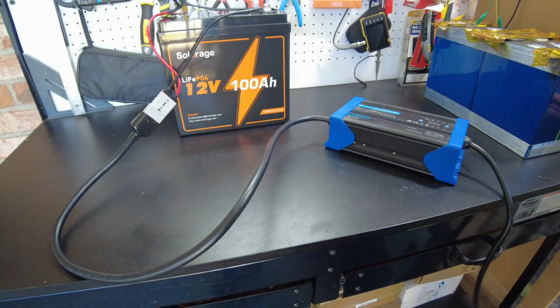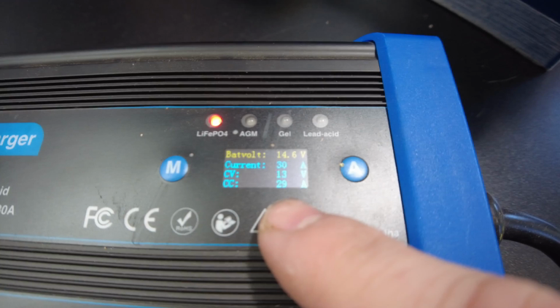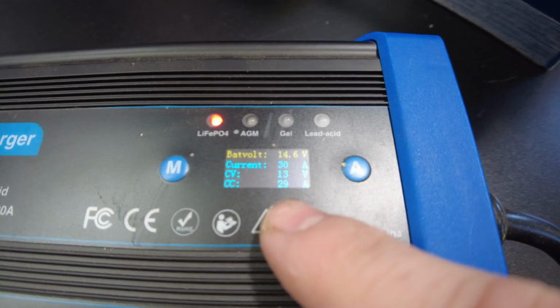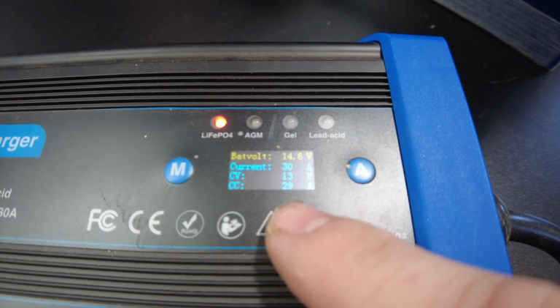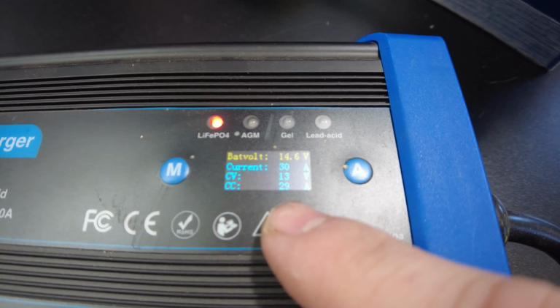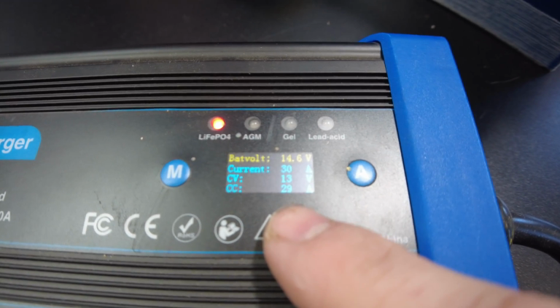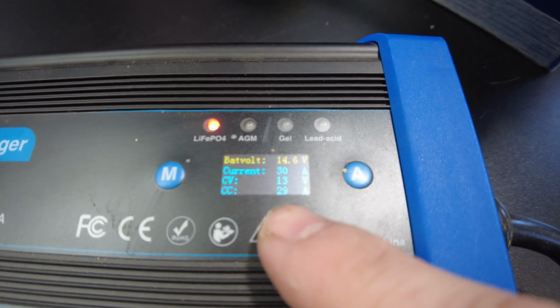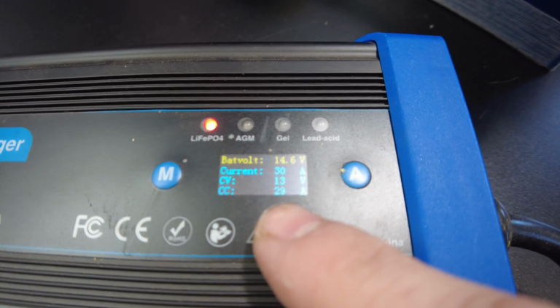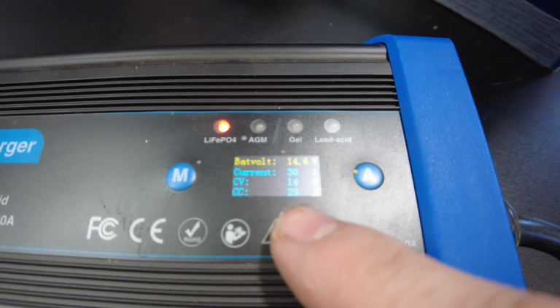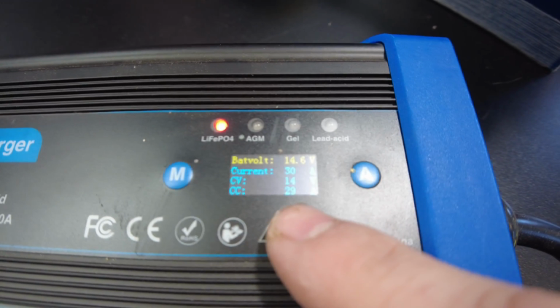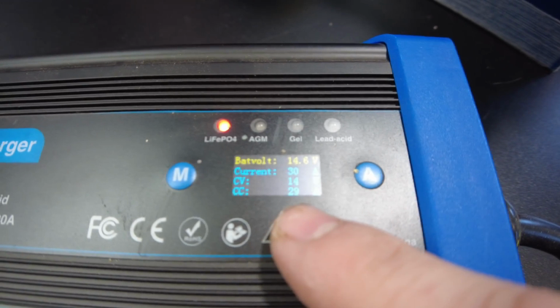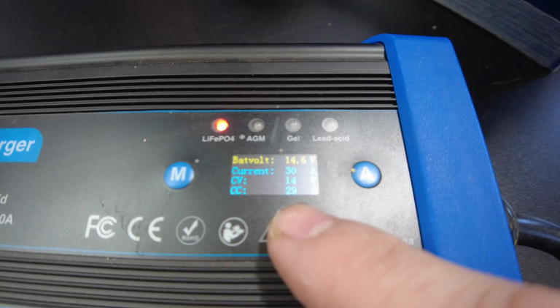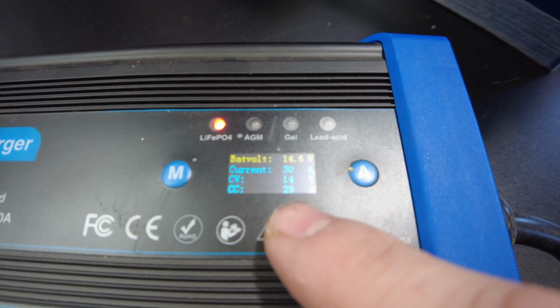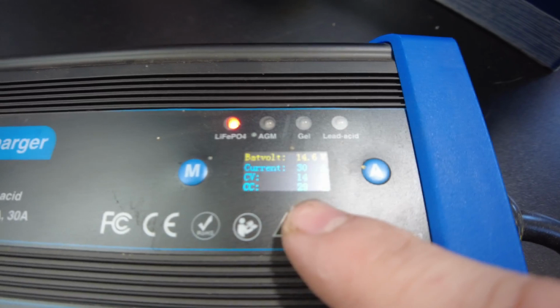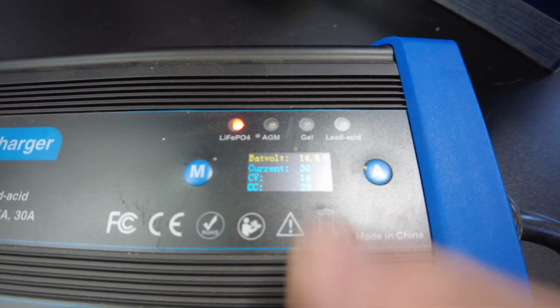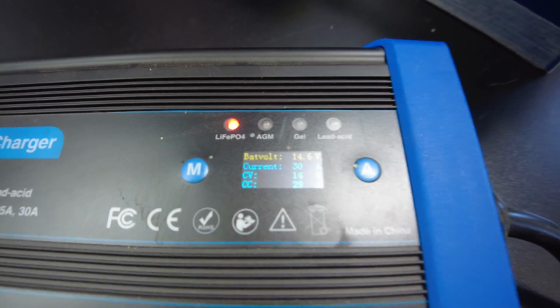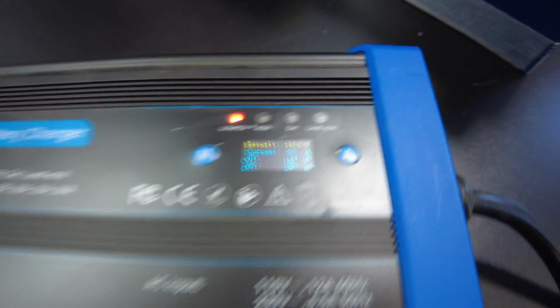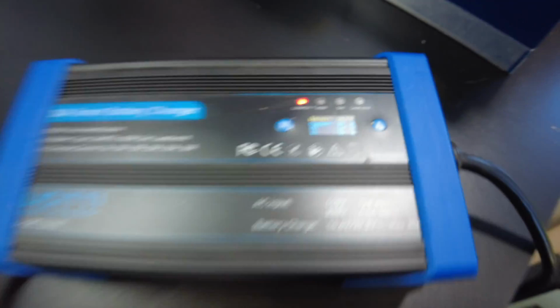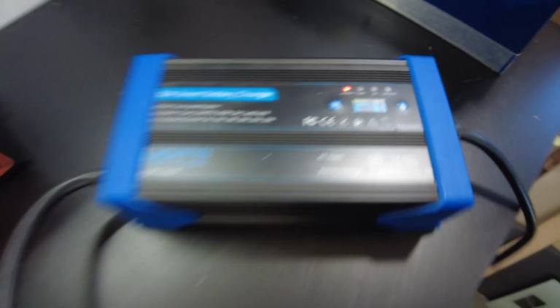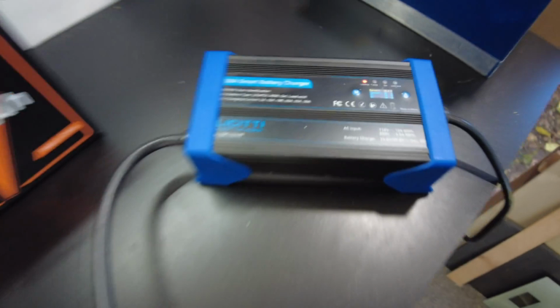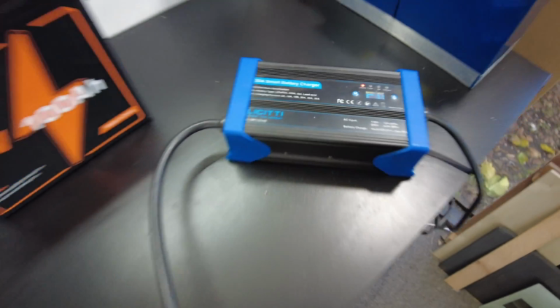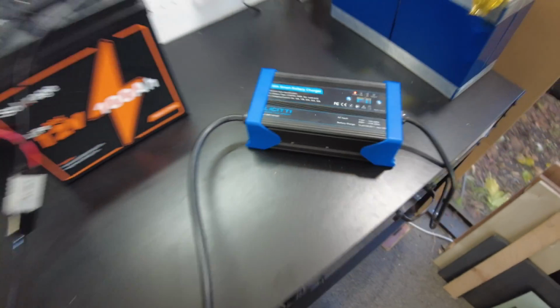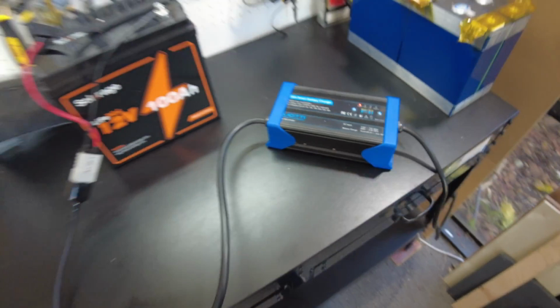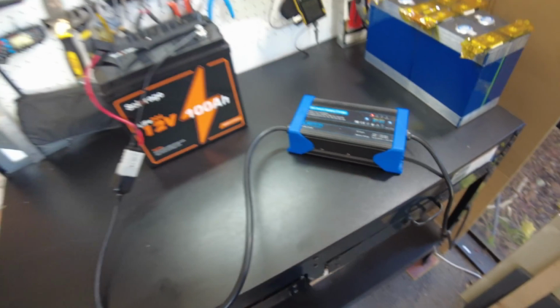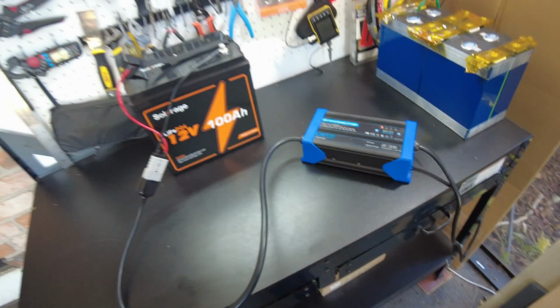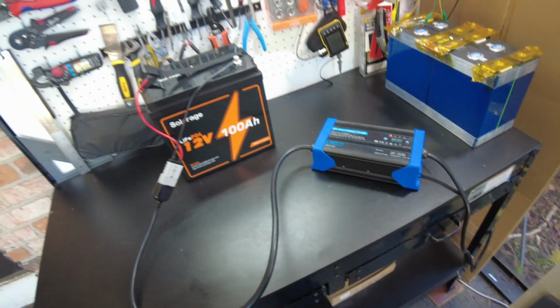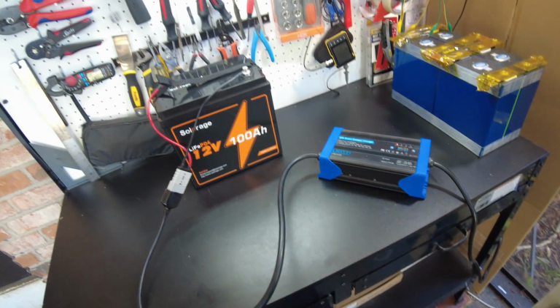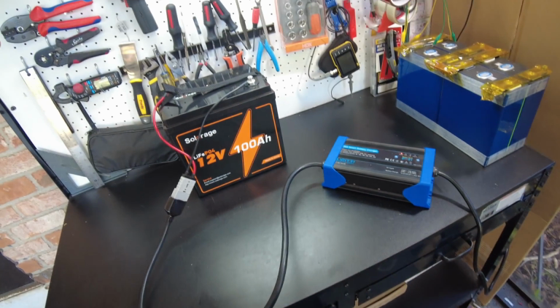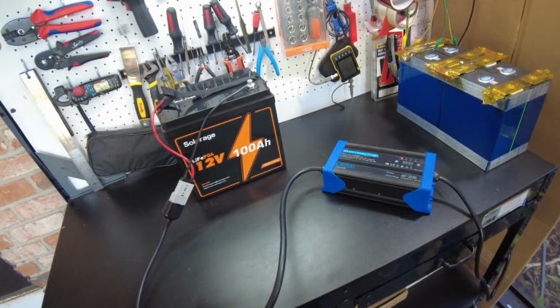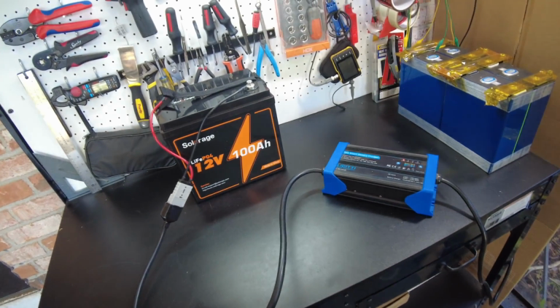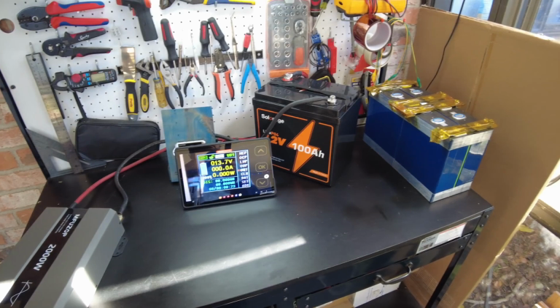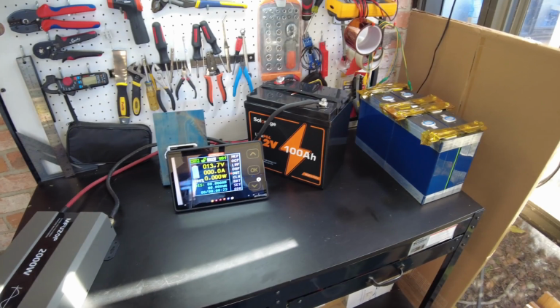So we're charging at close to 30 amps. We'll come back when it's complete.